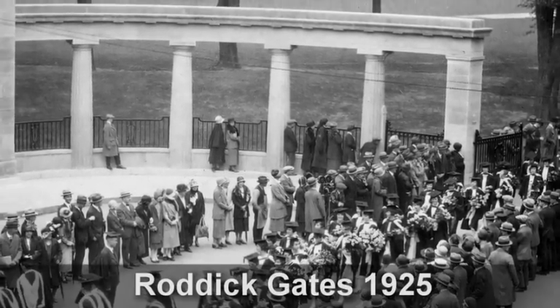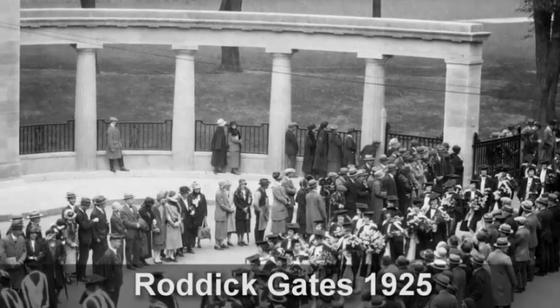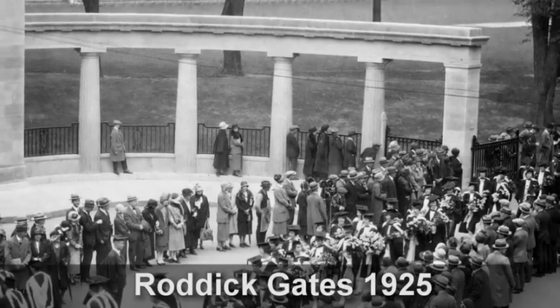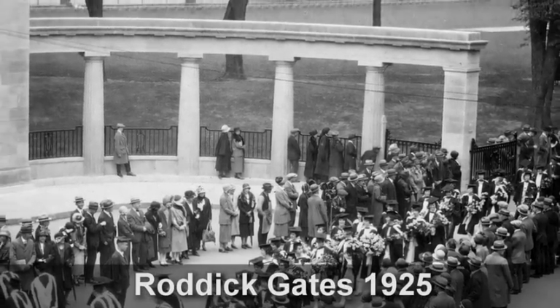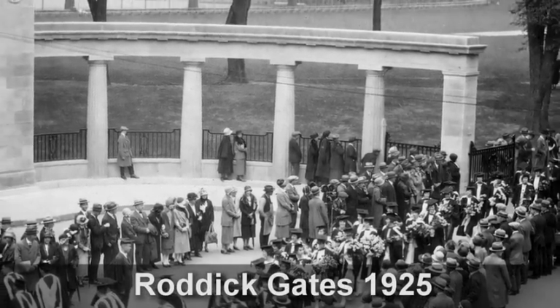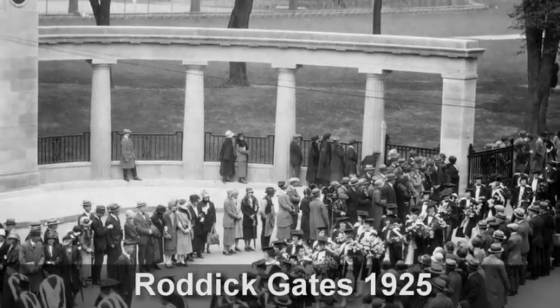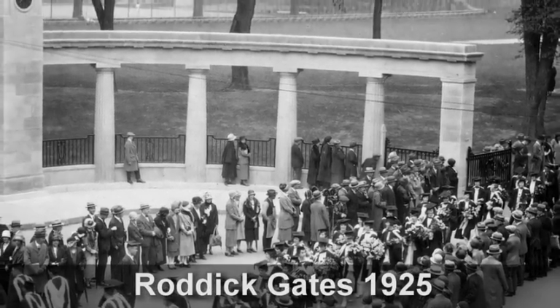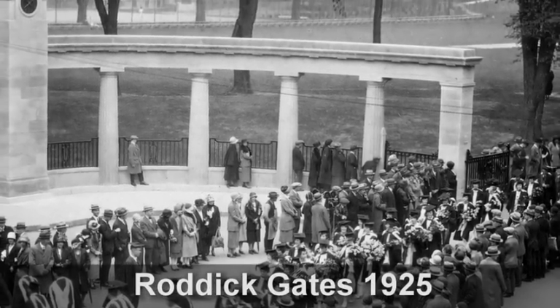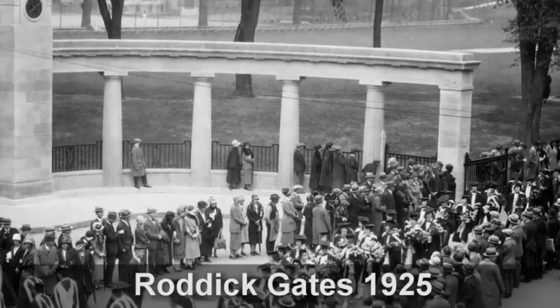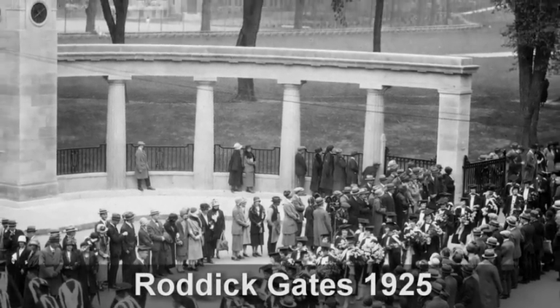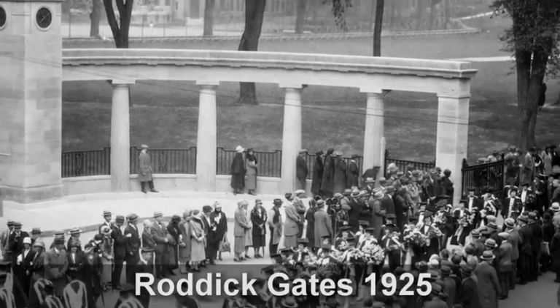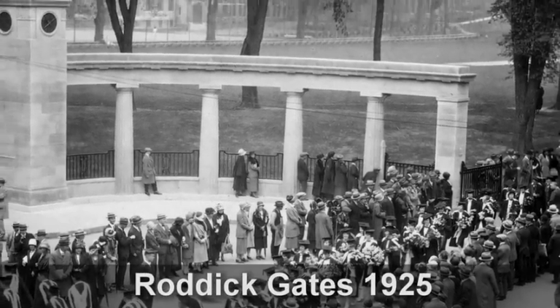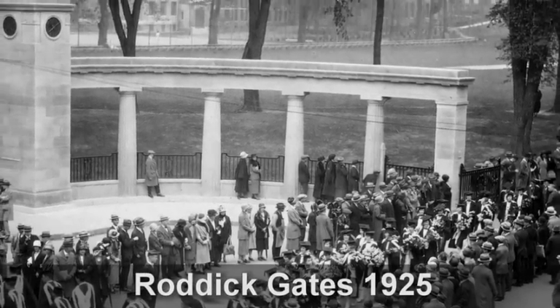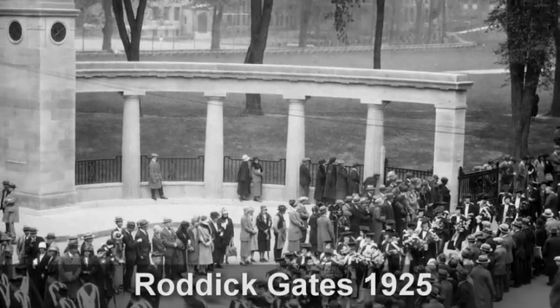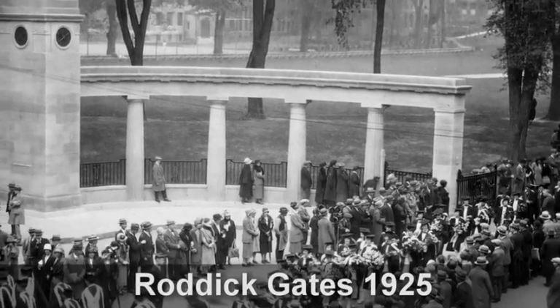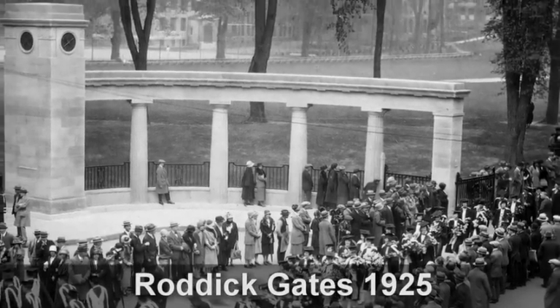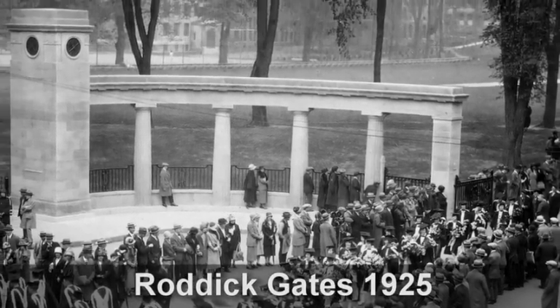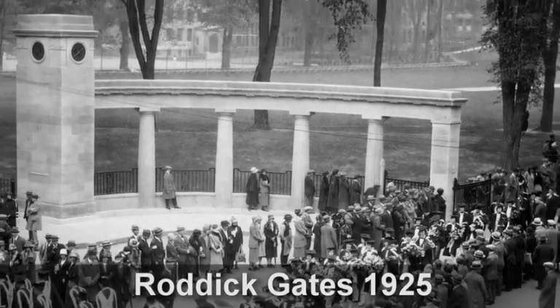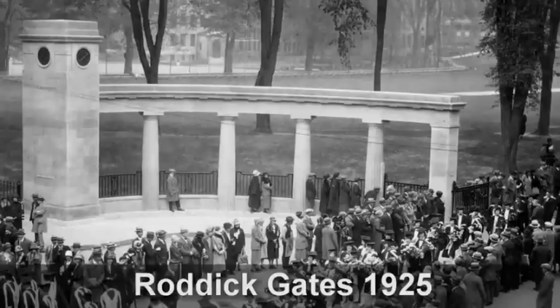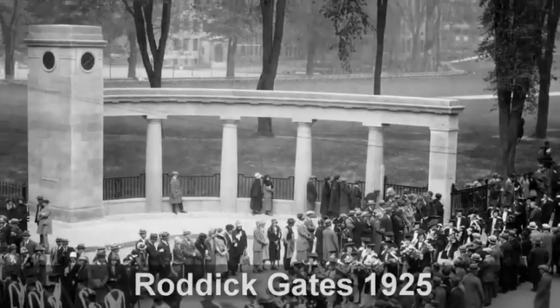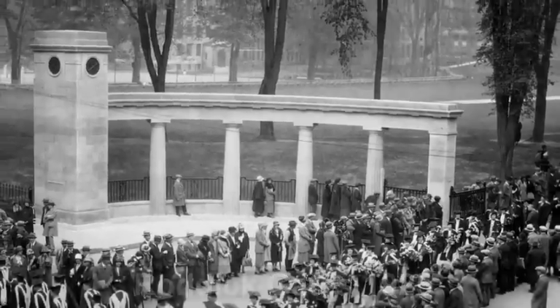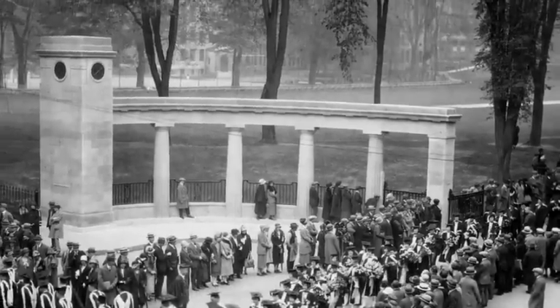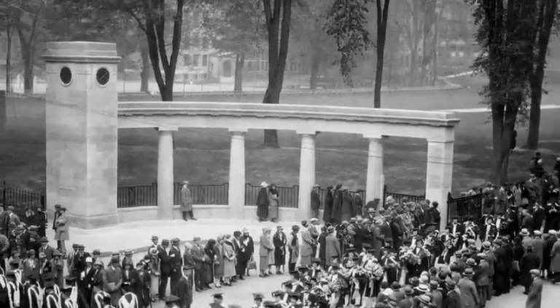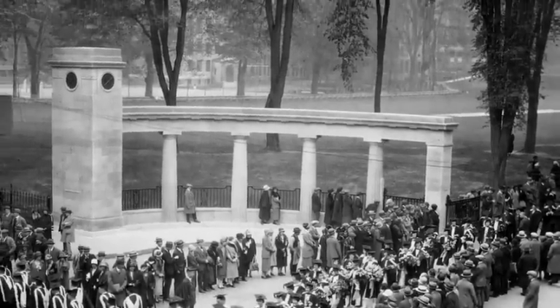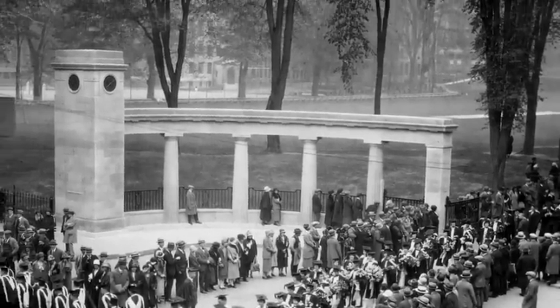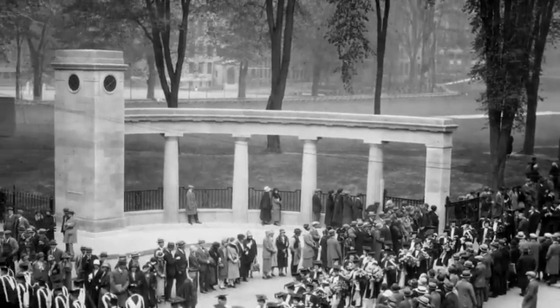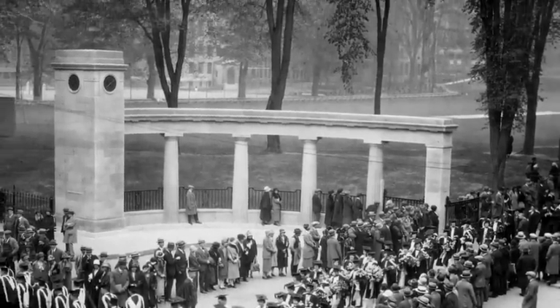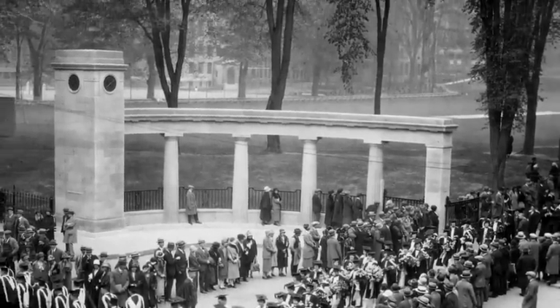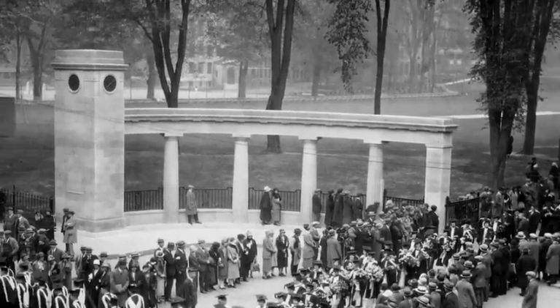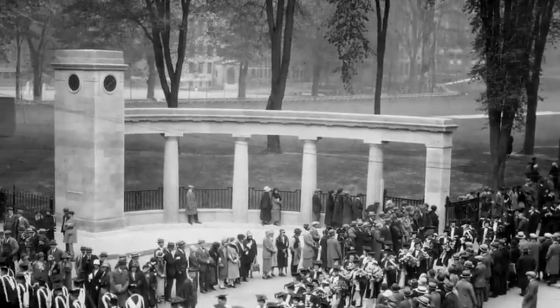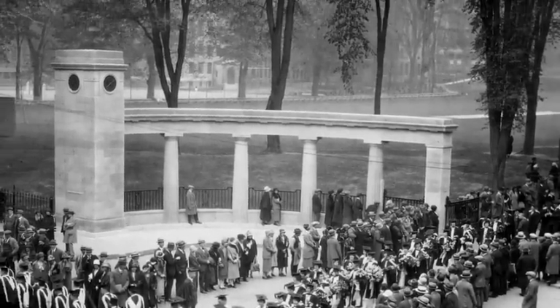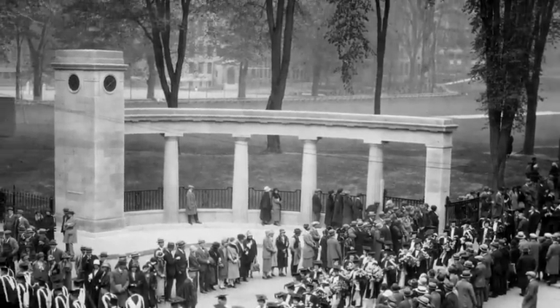It was time something was done. The Roddick Gates clocks, first installed in 1925, haven't worked for decades.